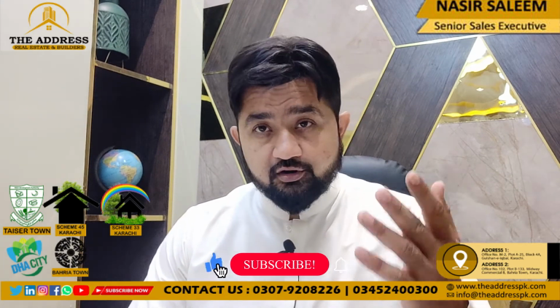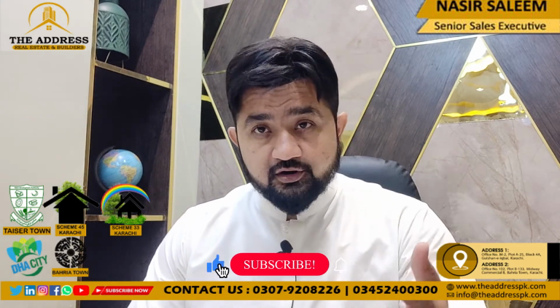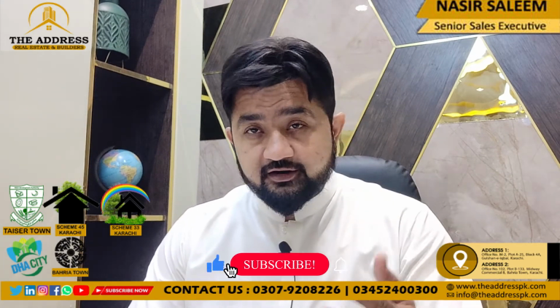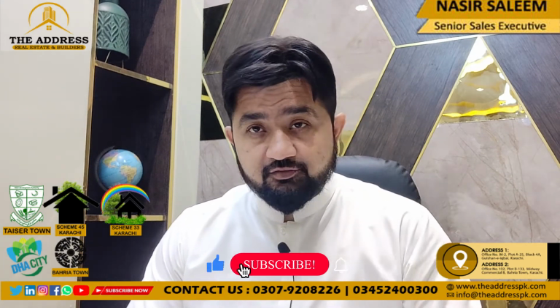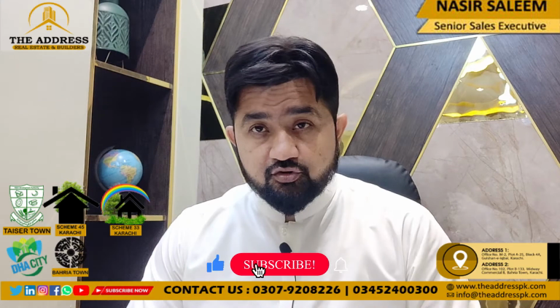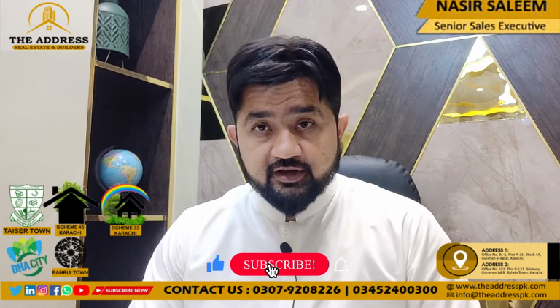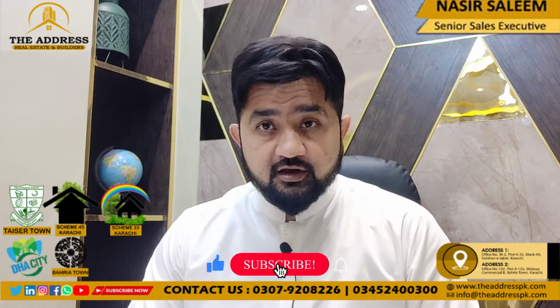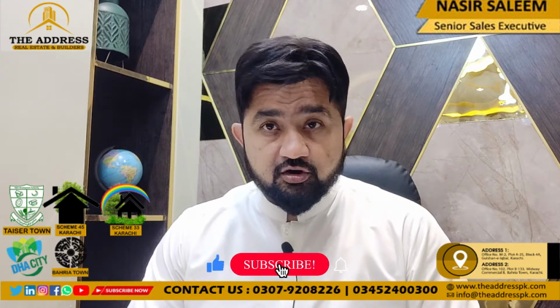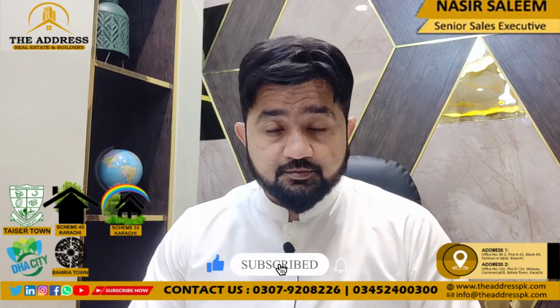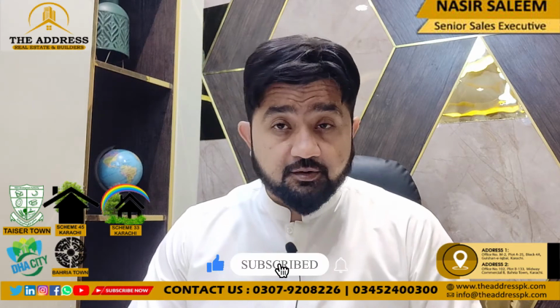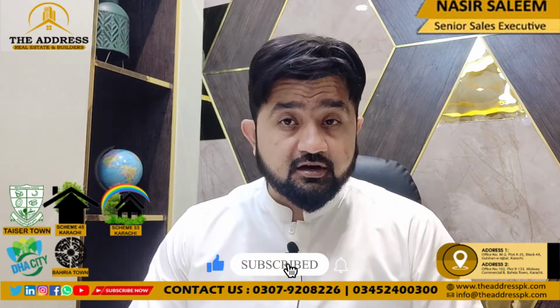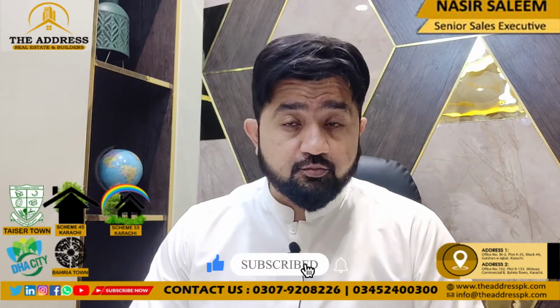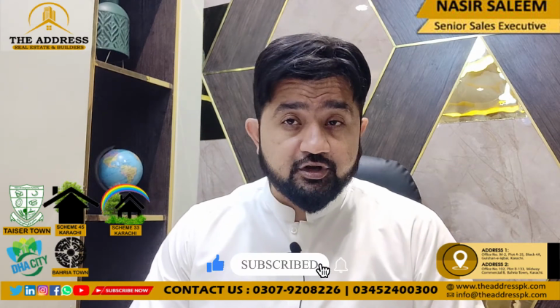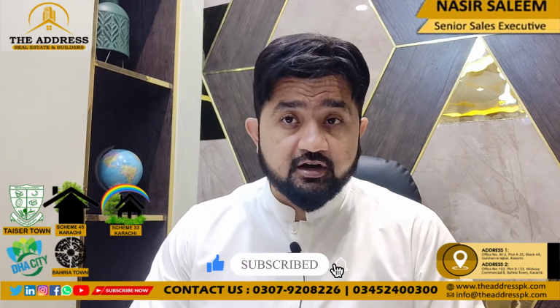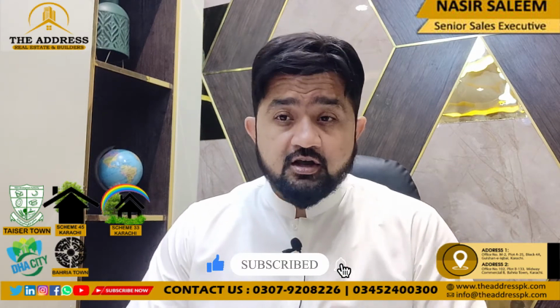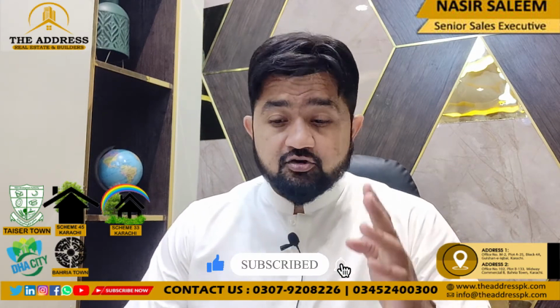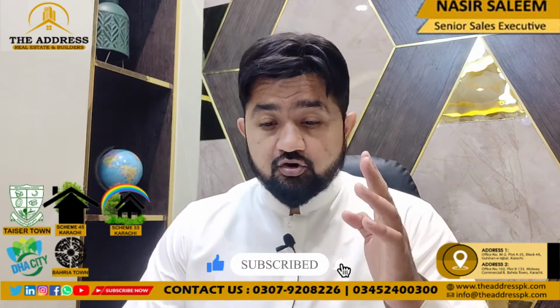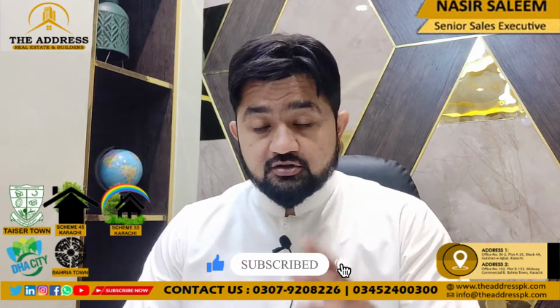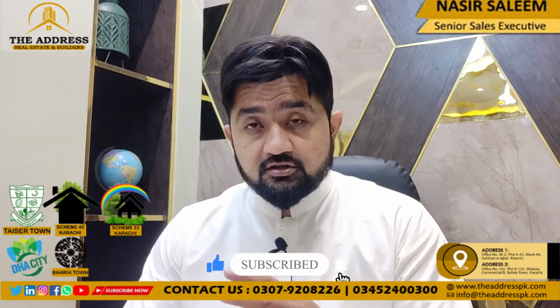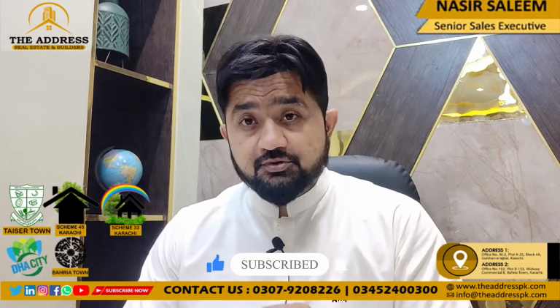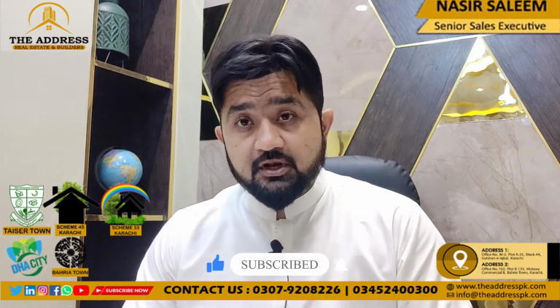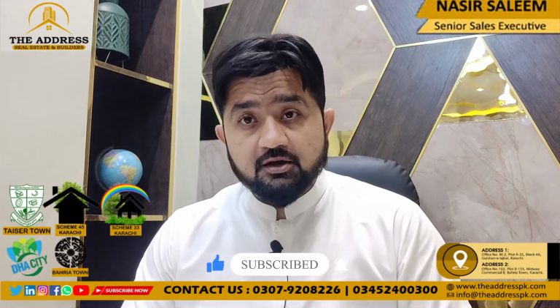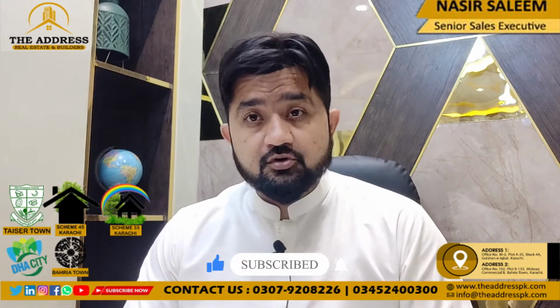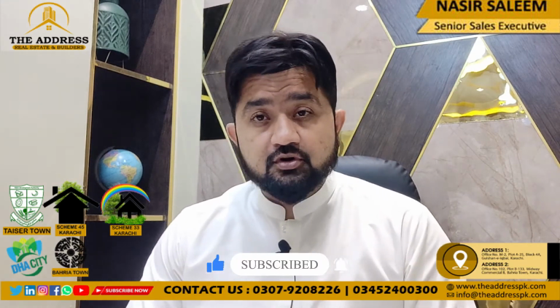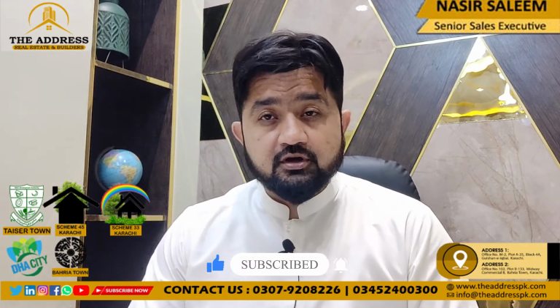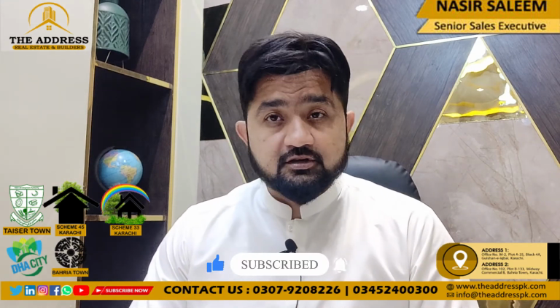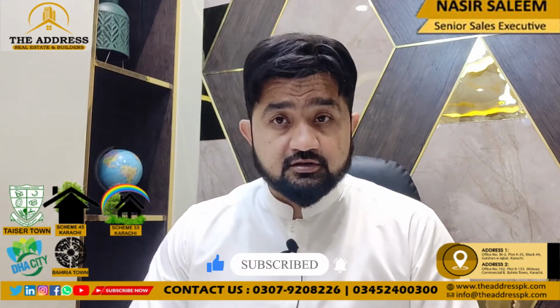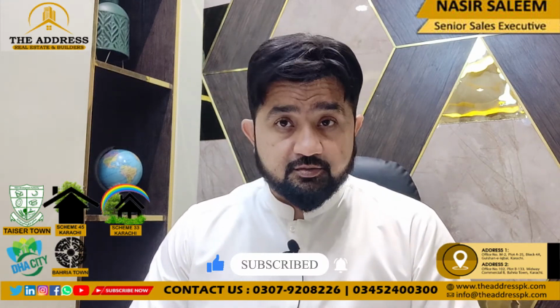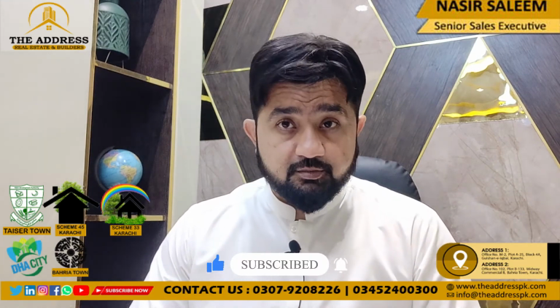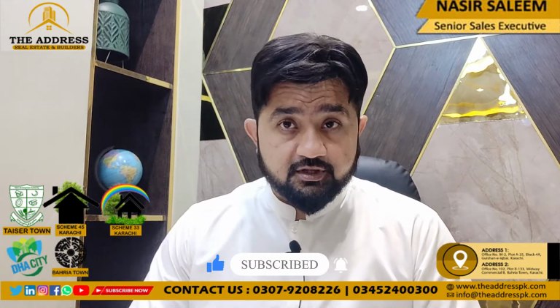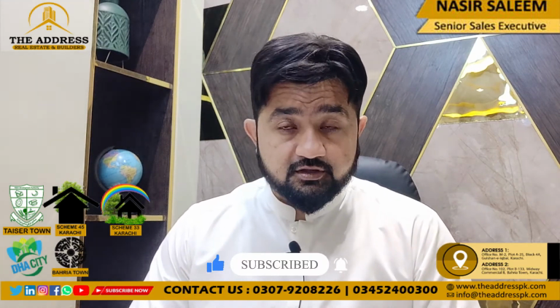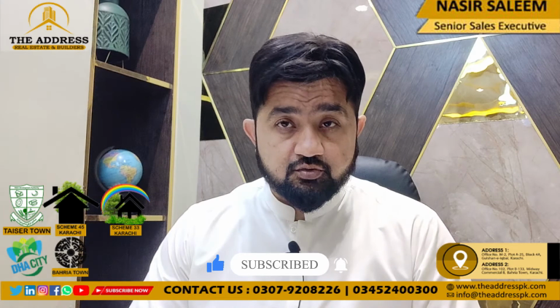Please like the video and don't forget to subscribe. First of all, I will tell you about this. Let's go.